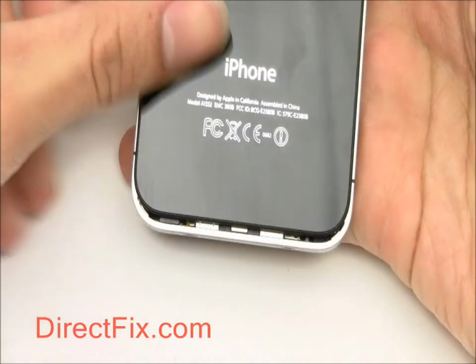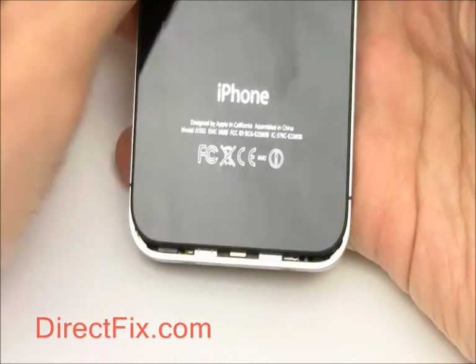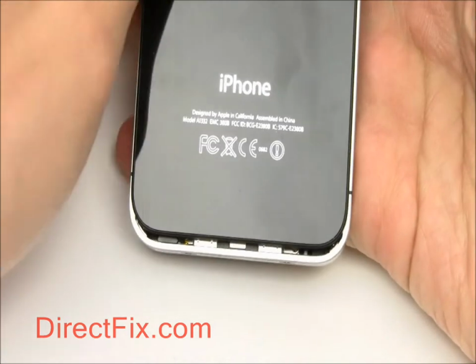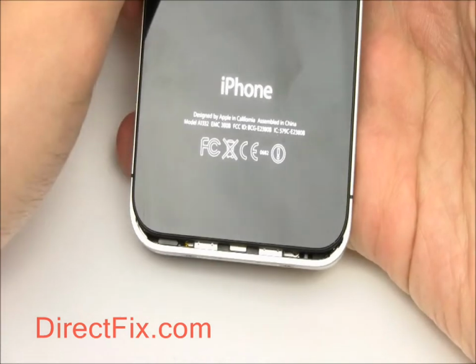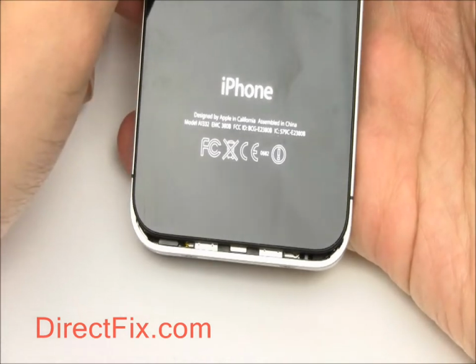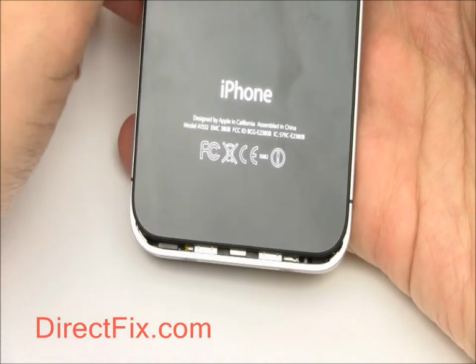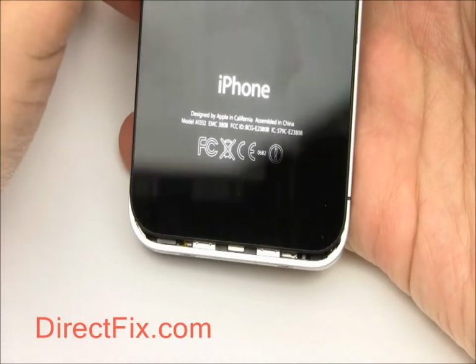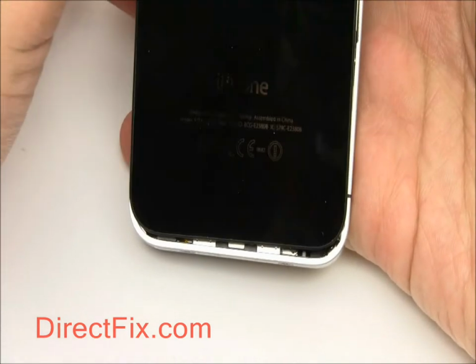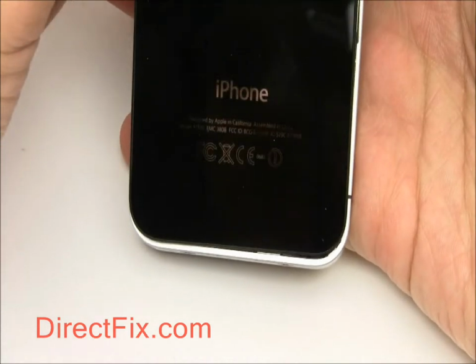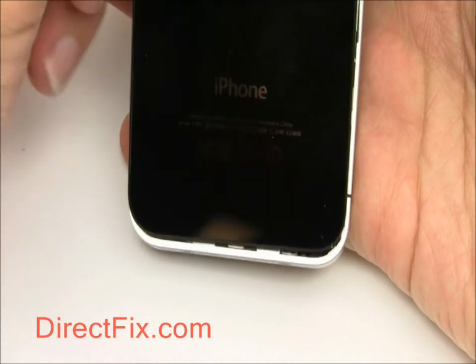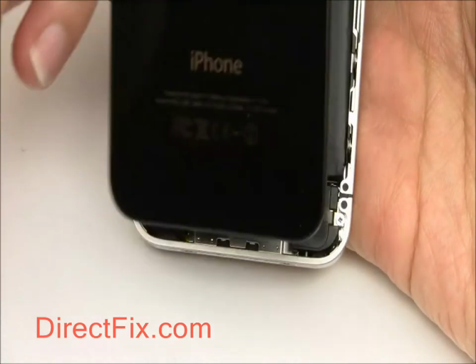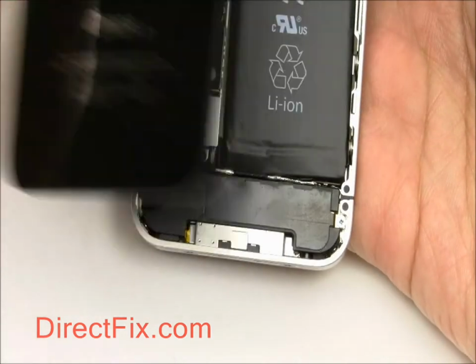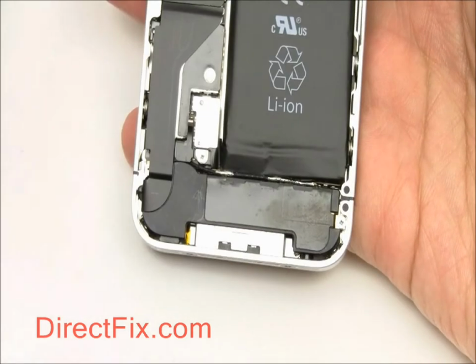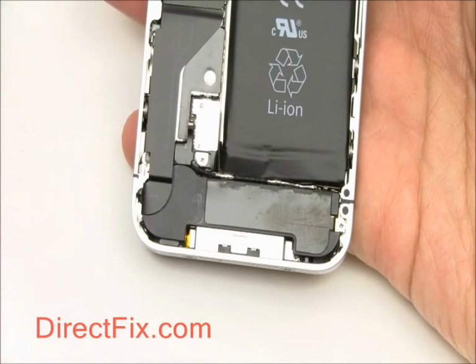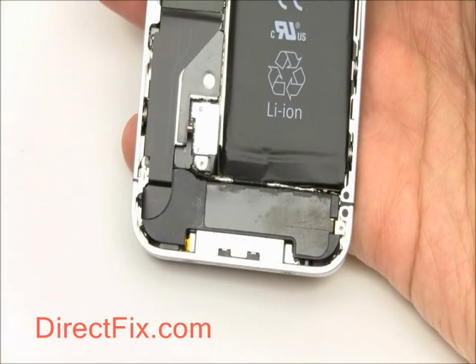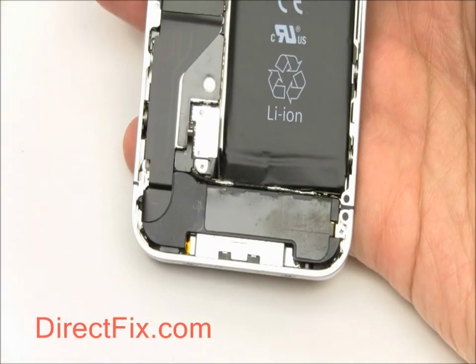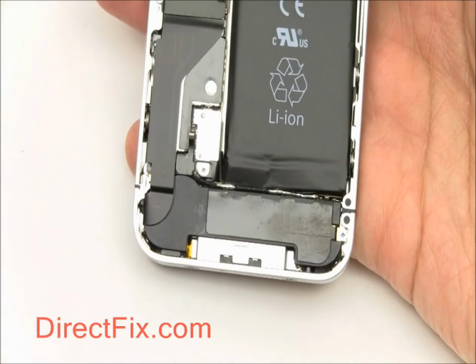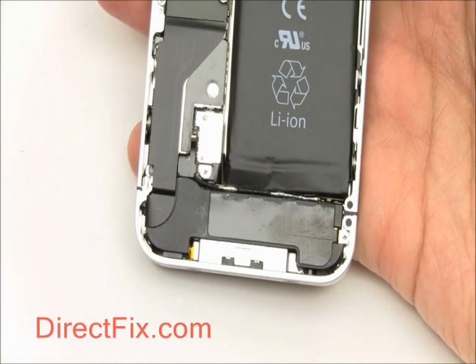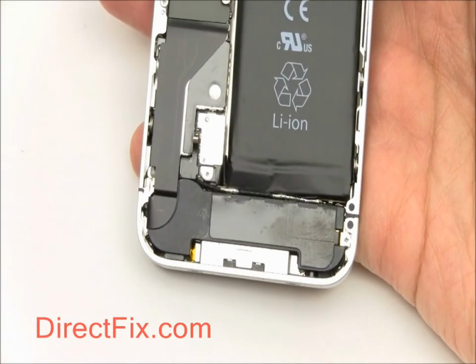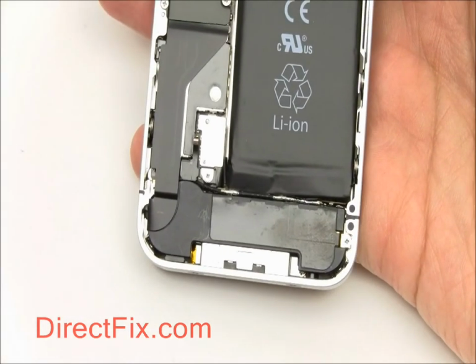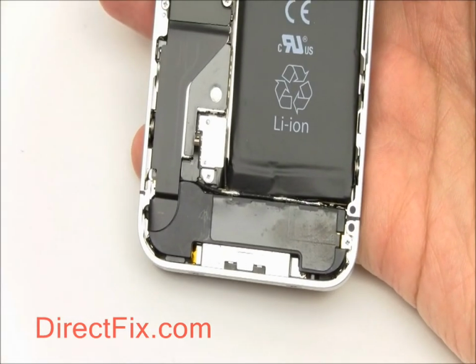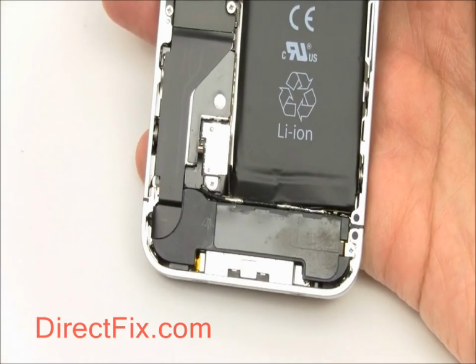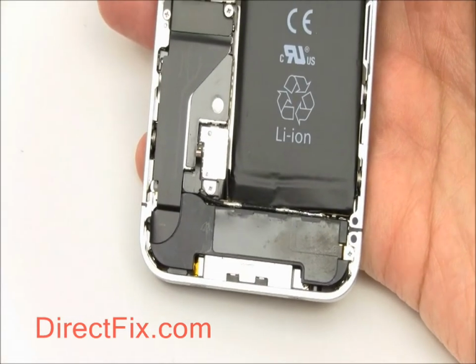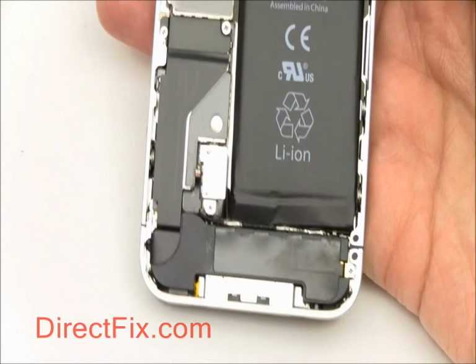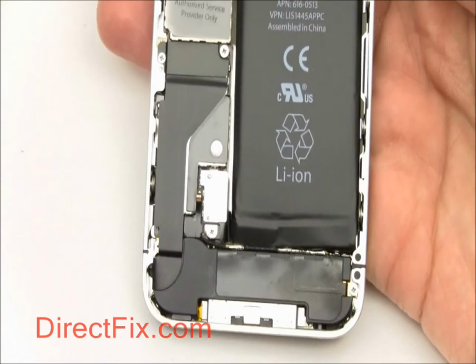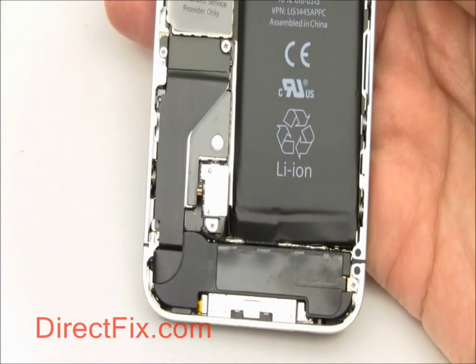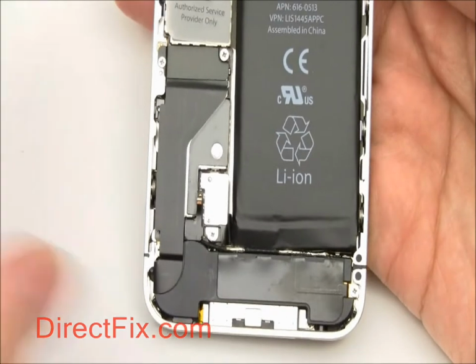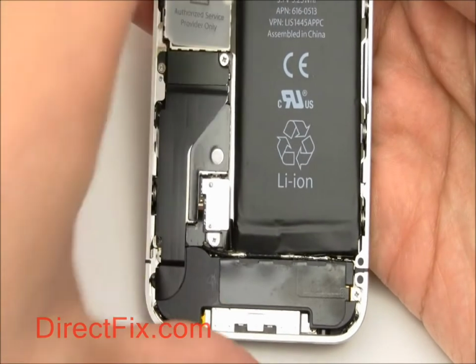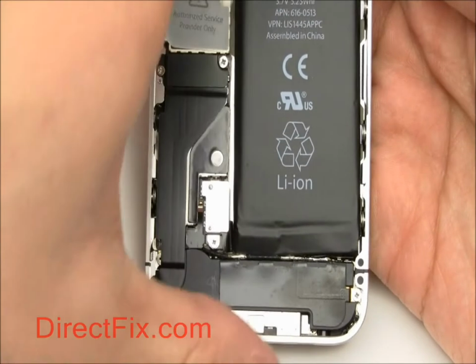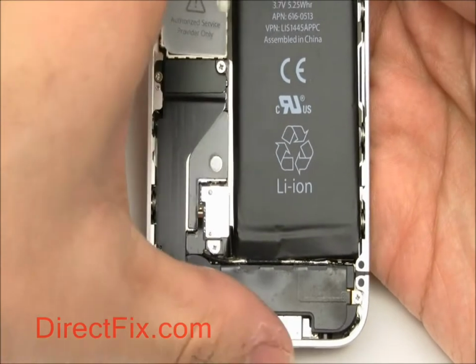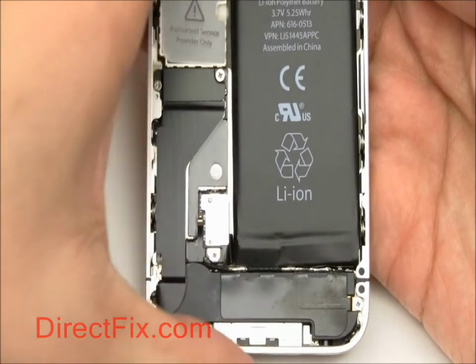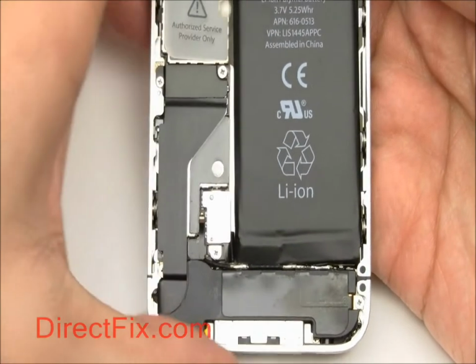Inside the iPhone, you will find all standard Phillips head screws and will not need your Pentalobe screwdriver.